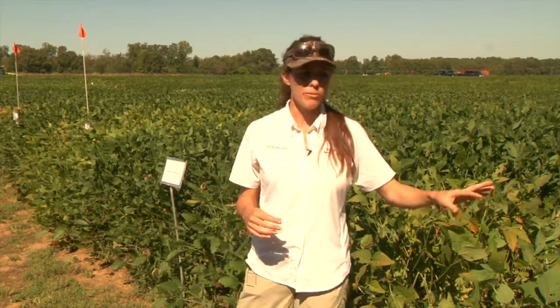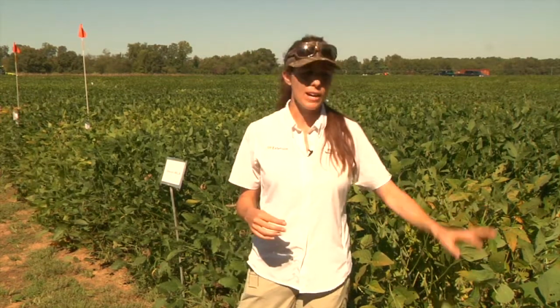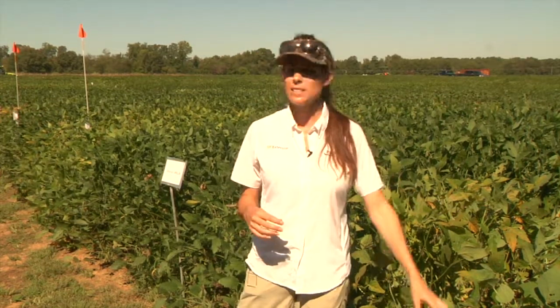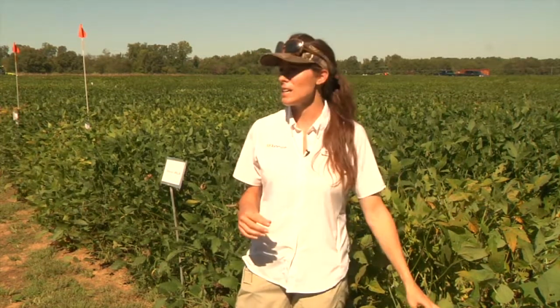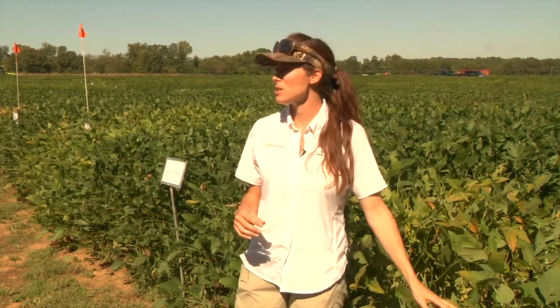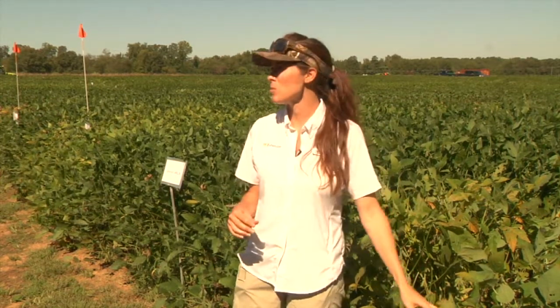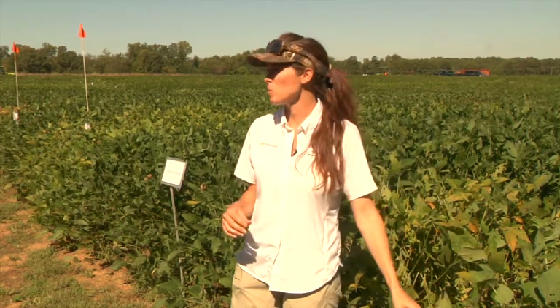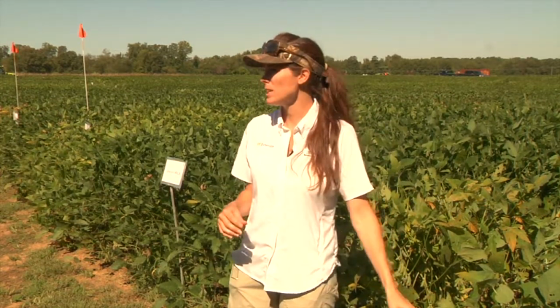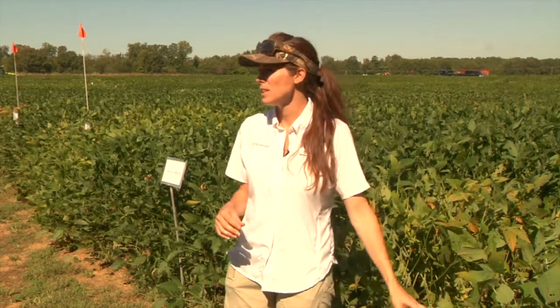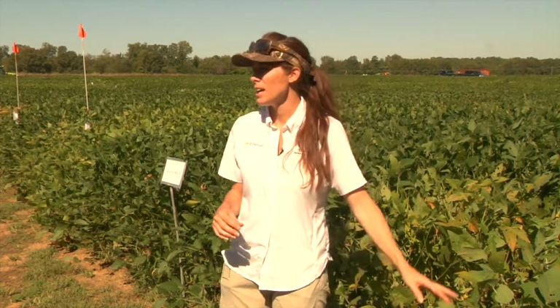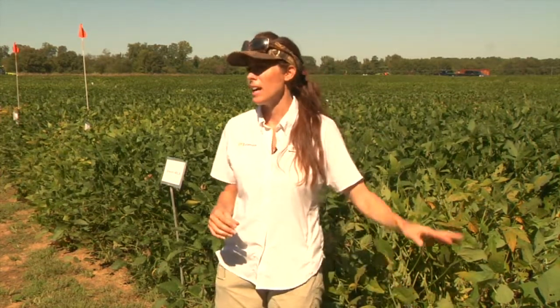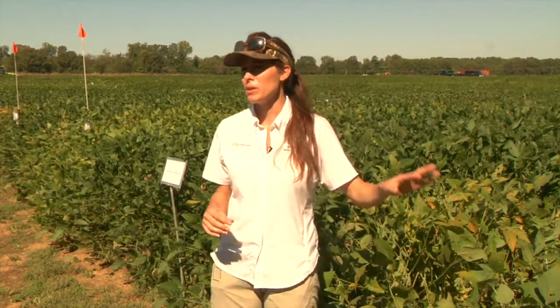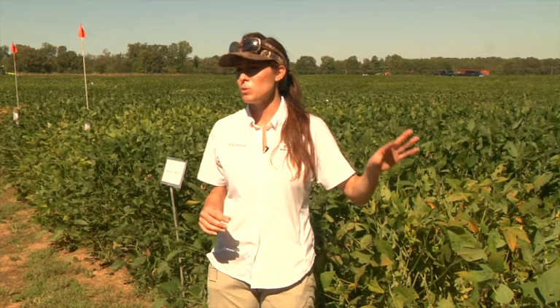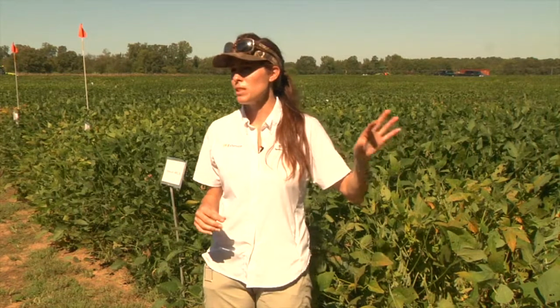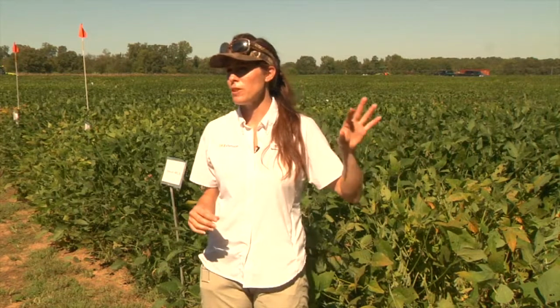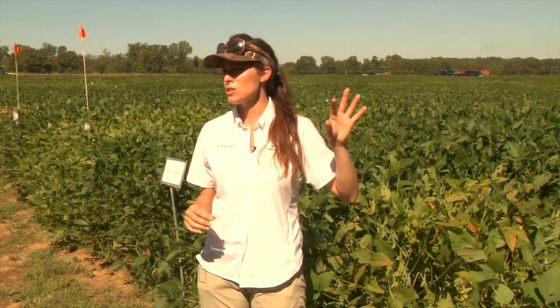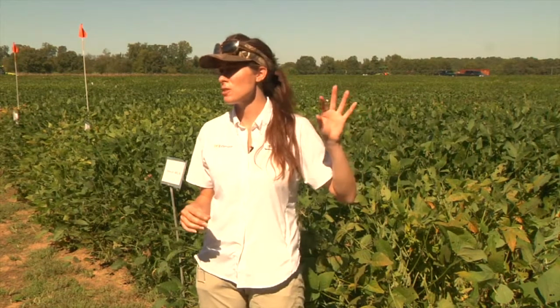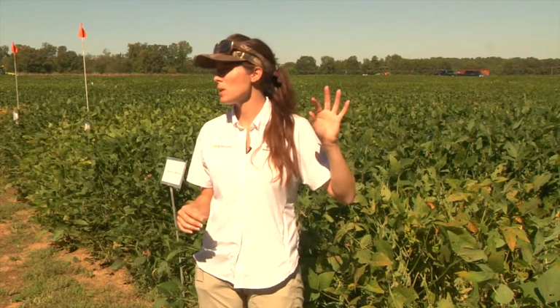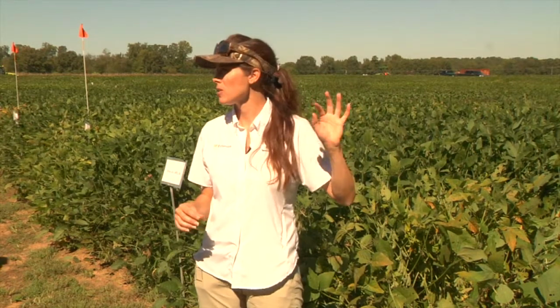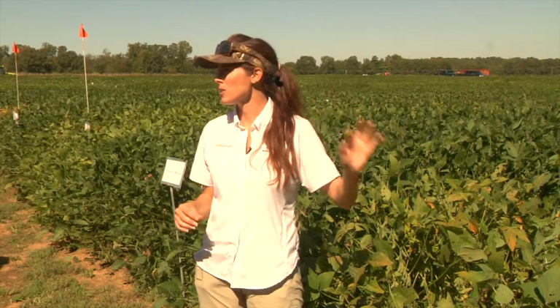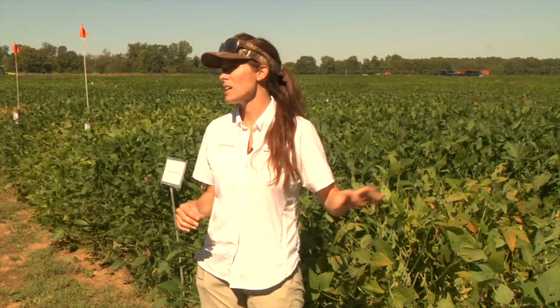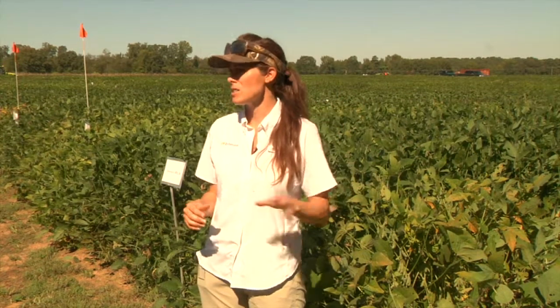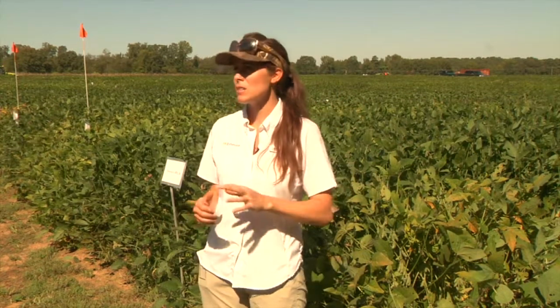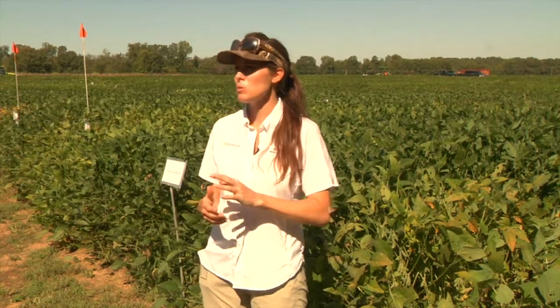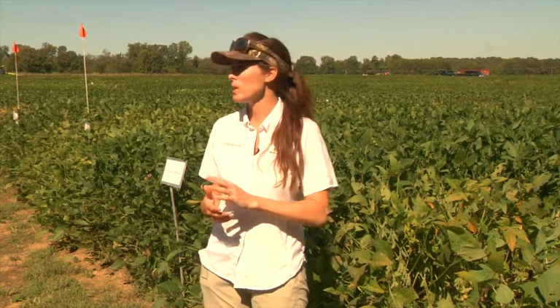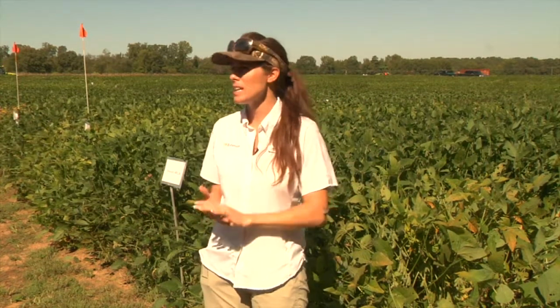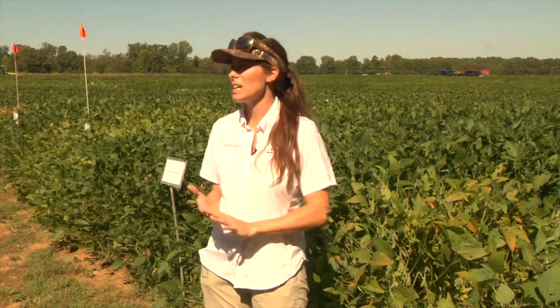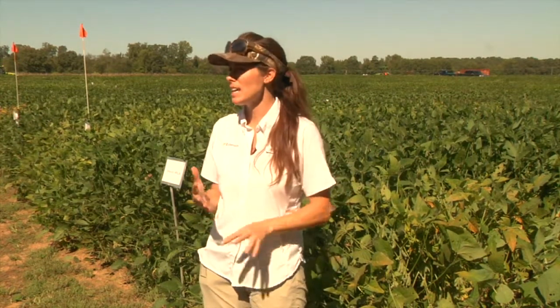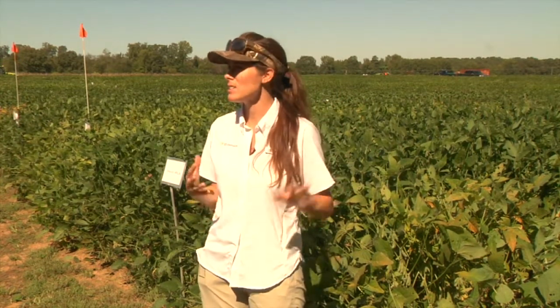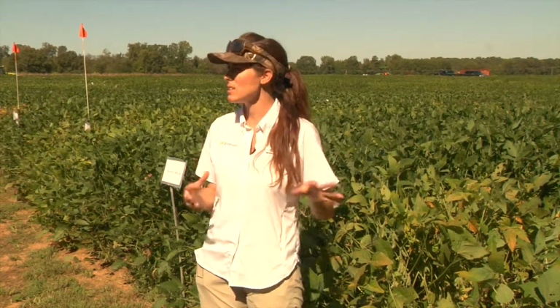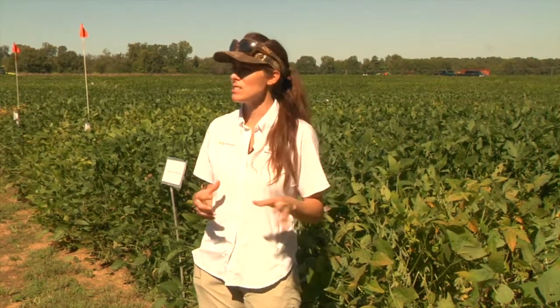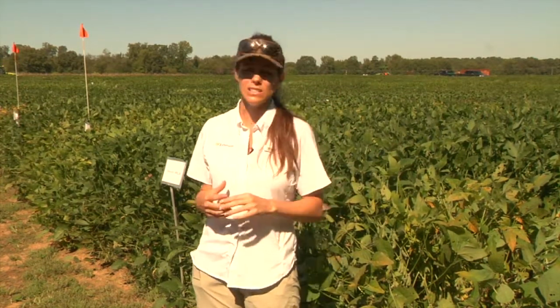Variety selection is number one, because the fungicides being applied are not seeing it really put any kind of dent in the disease.